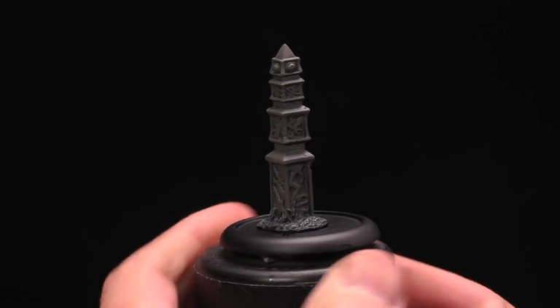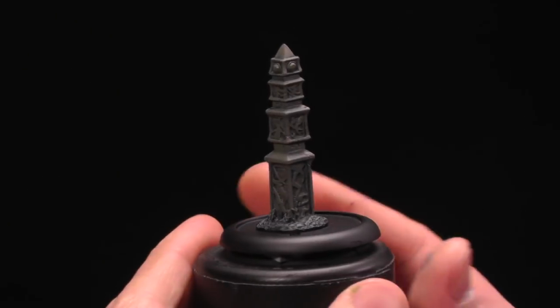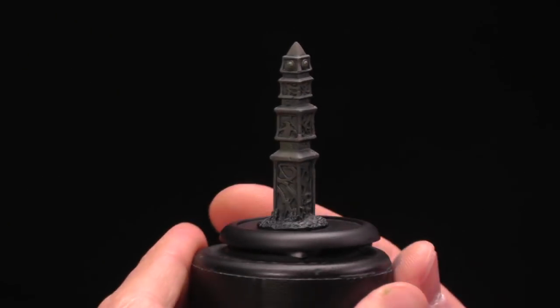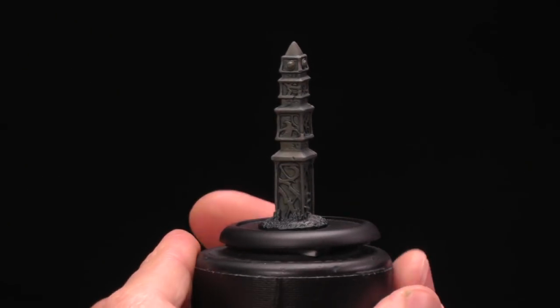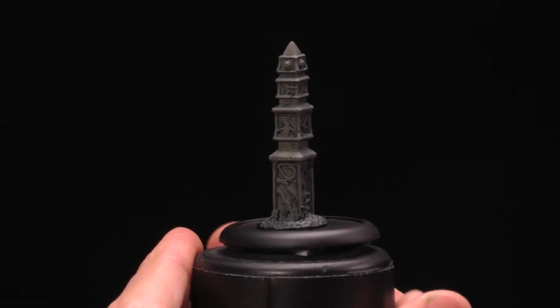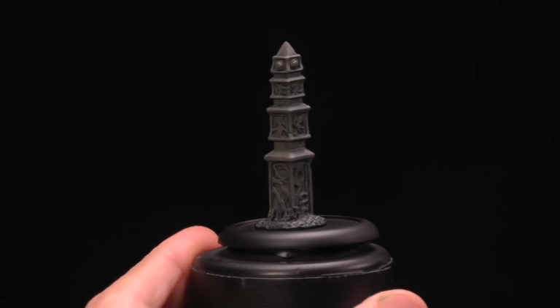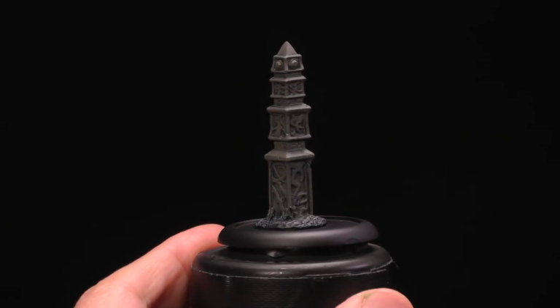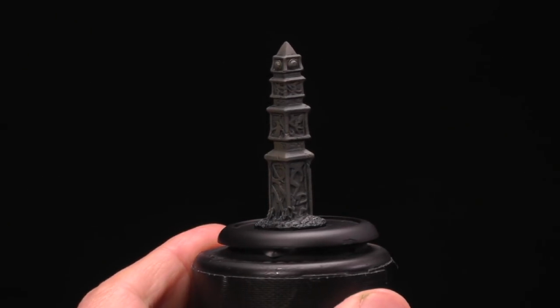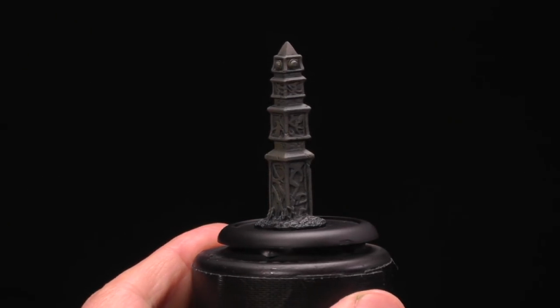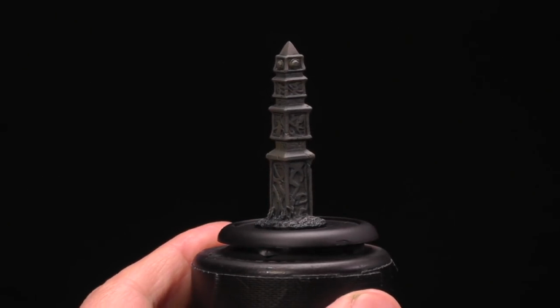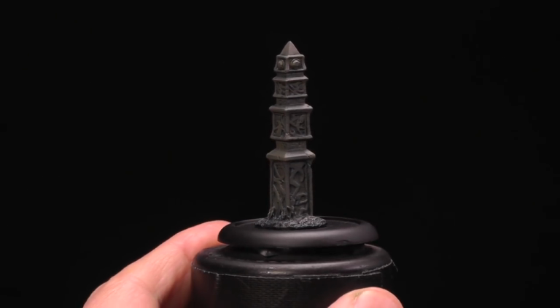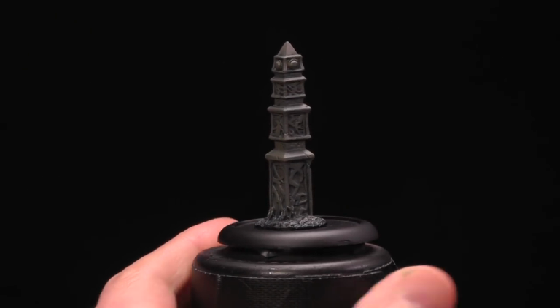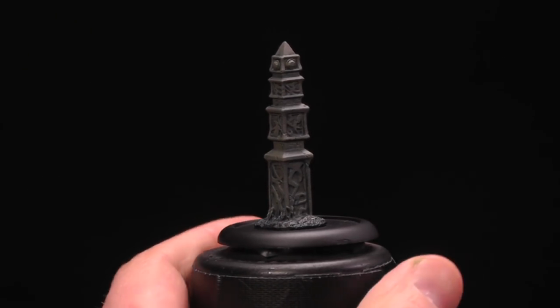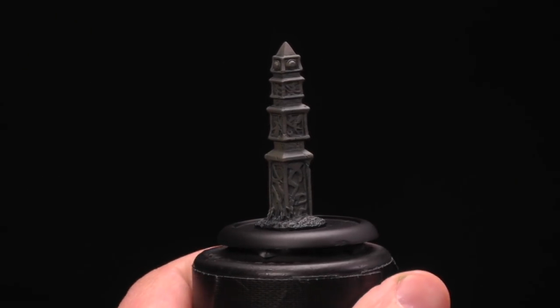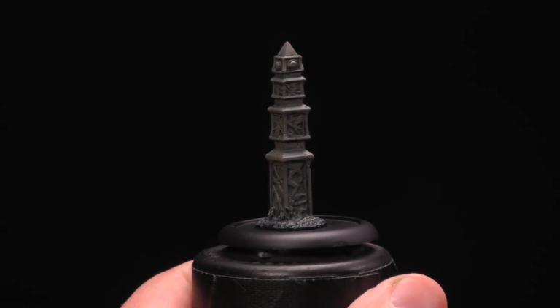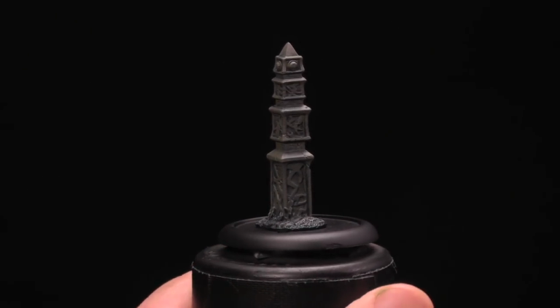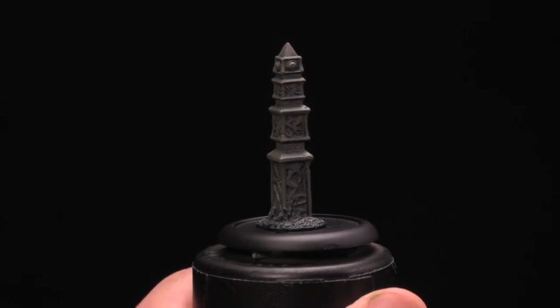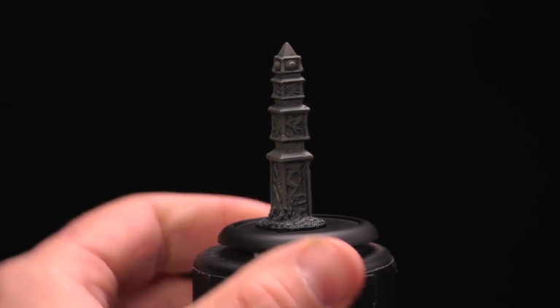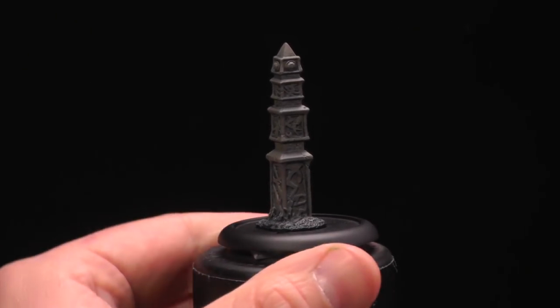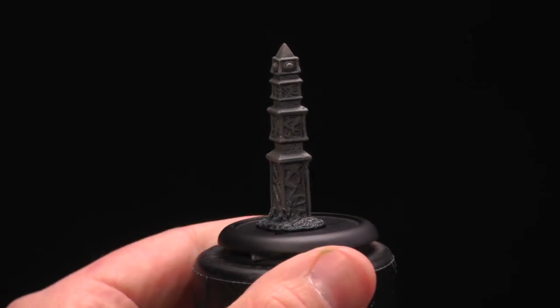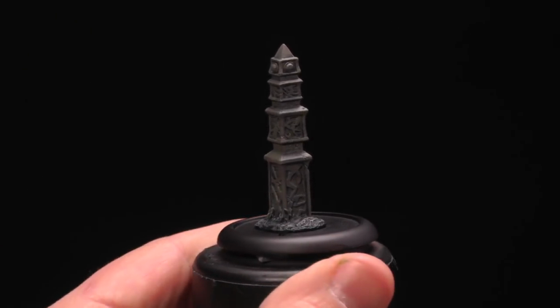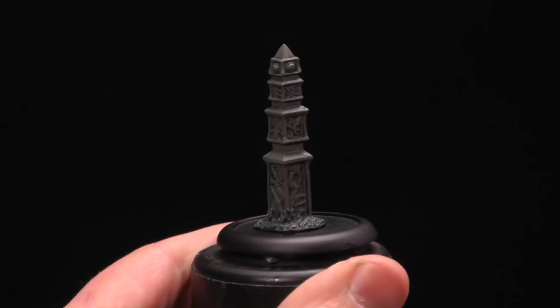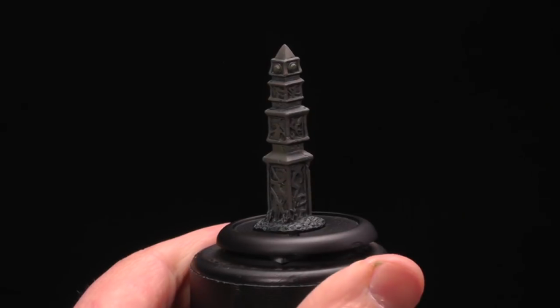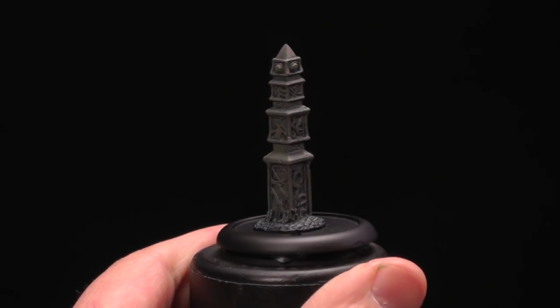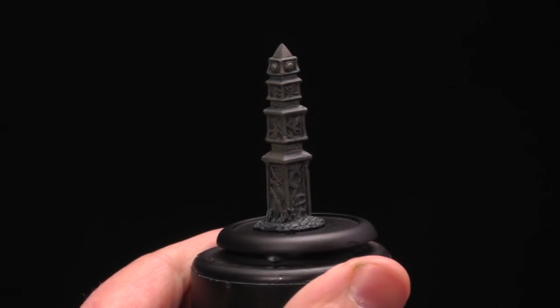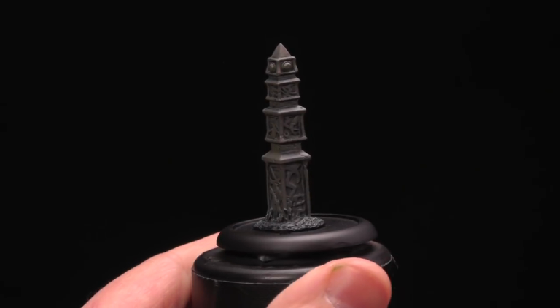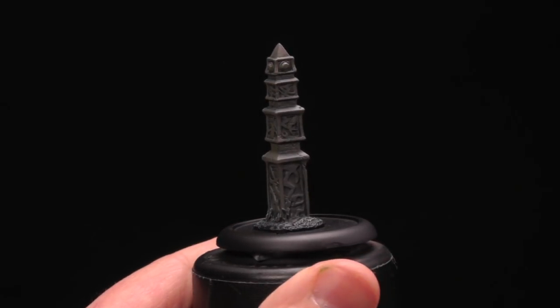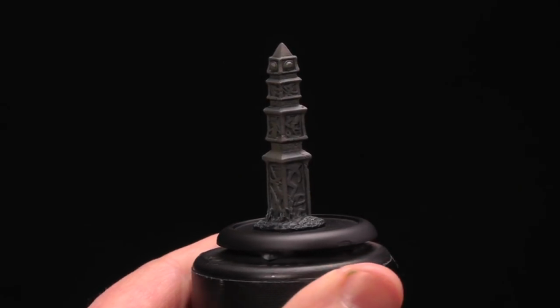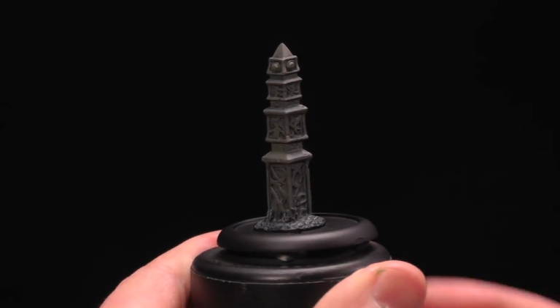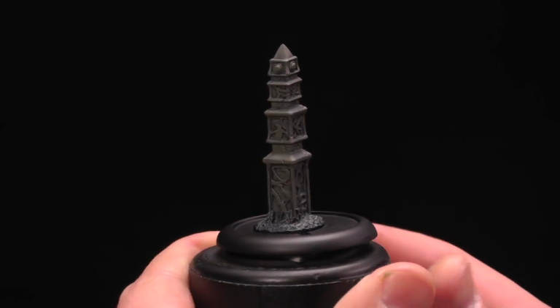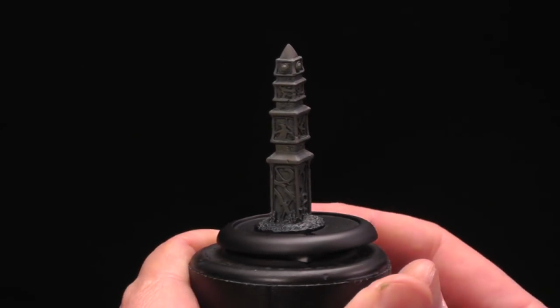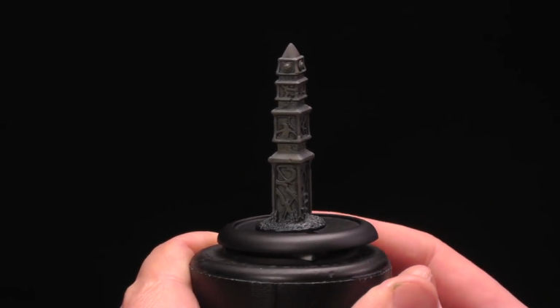I've base coated our sentry stone in a nice heavy coat of Bastion Gray, just kind of dry brushed over top.